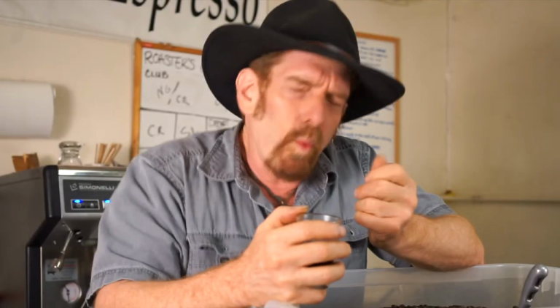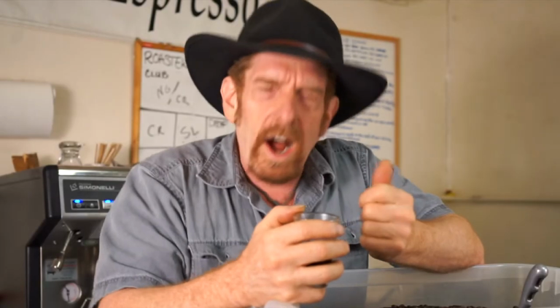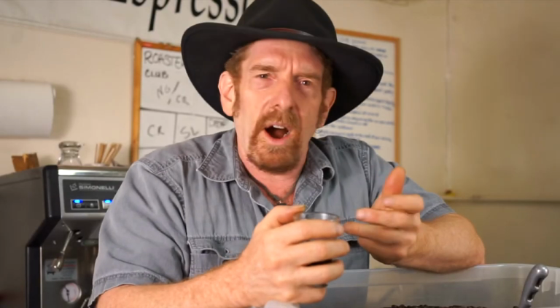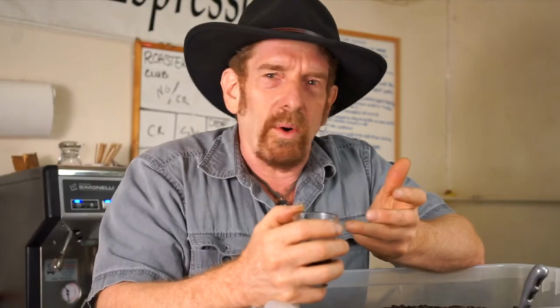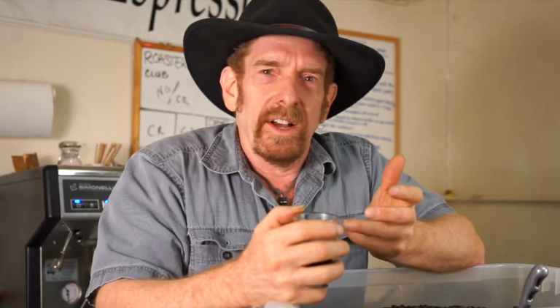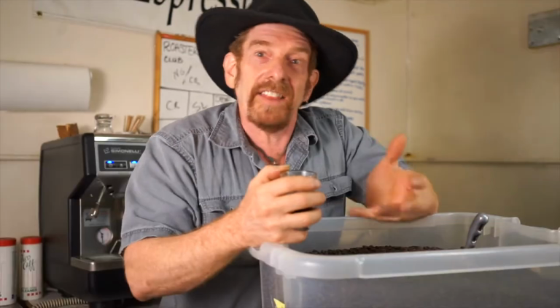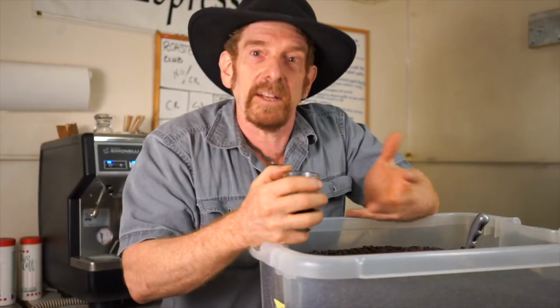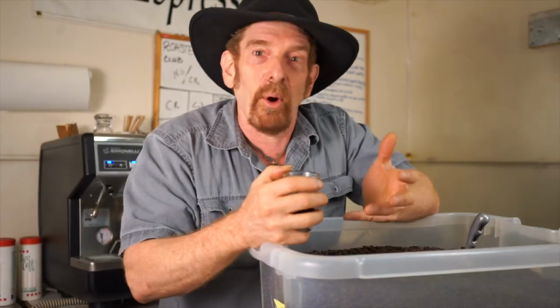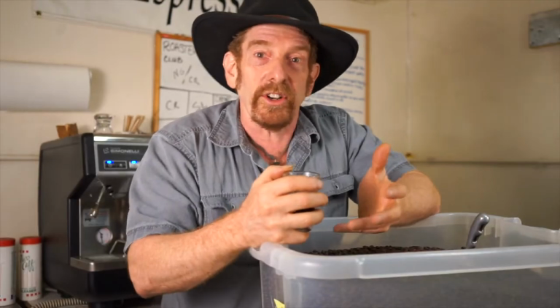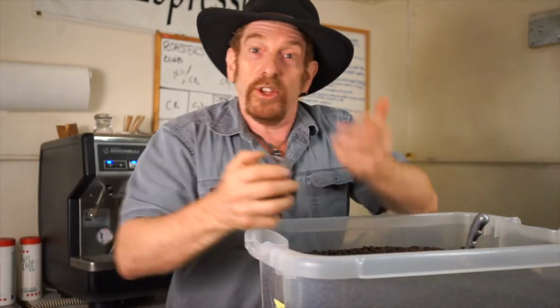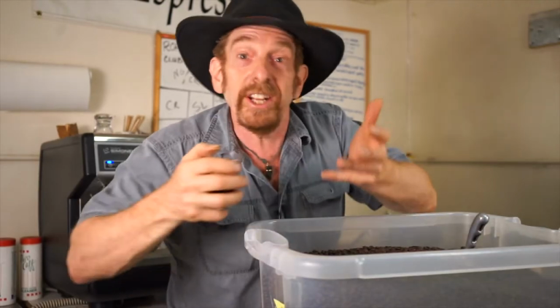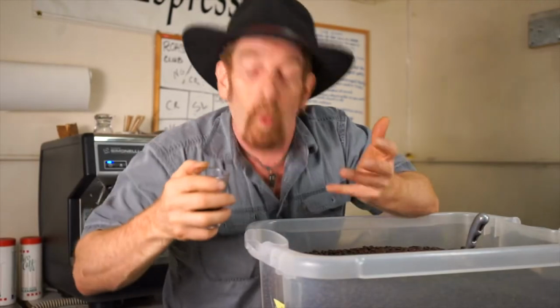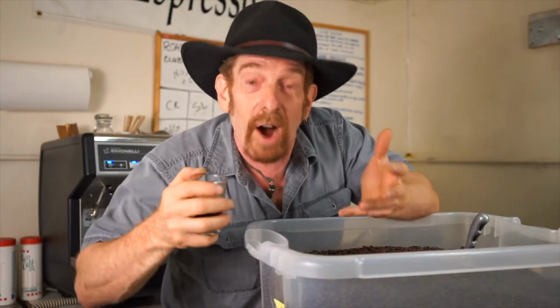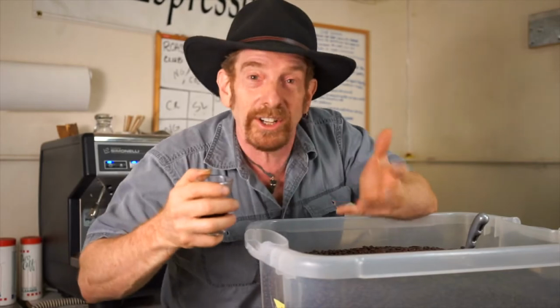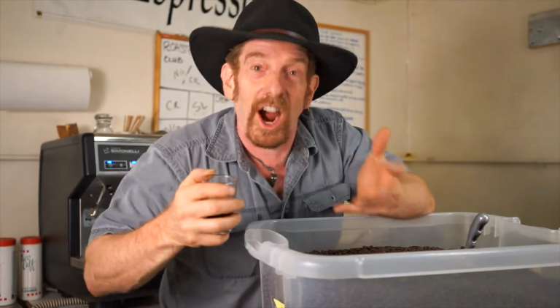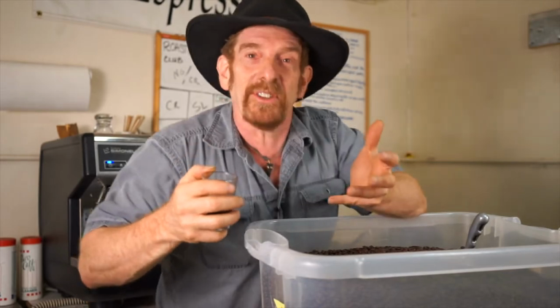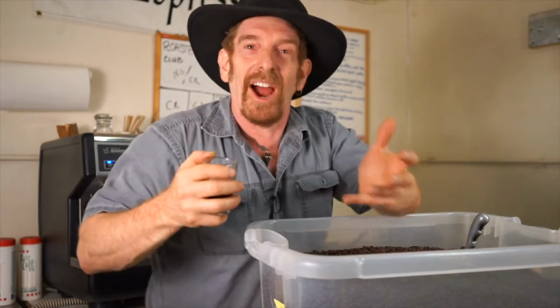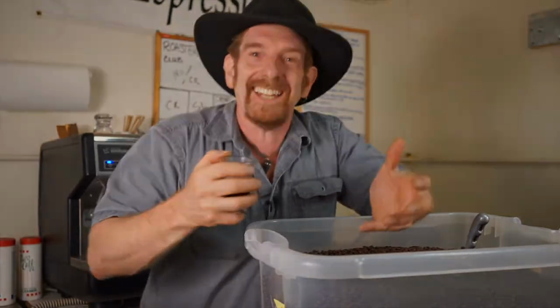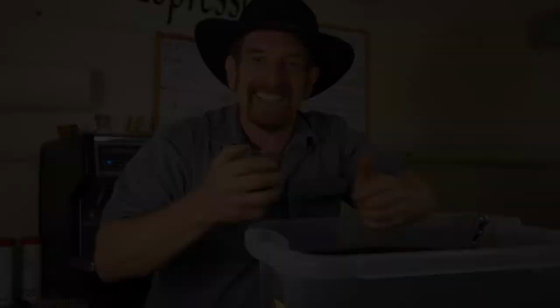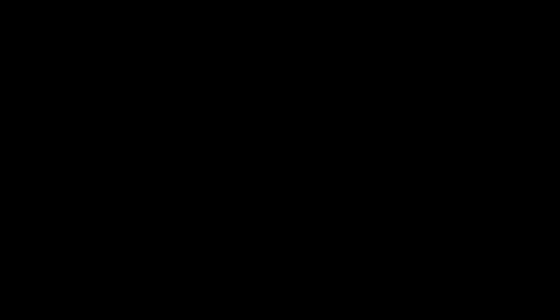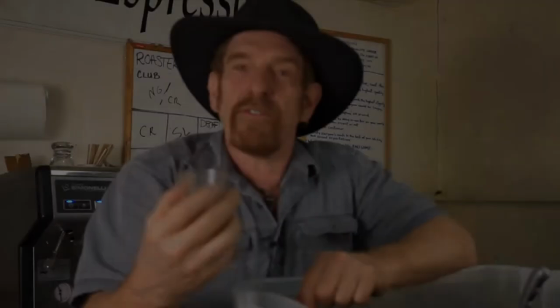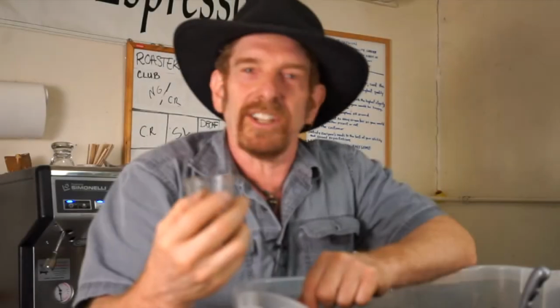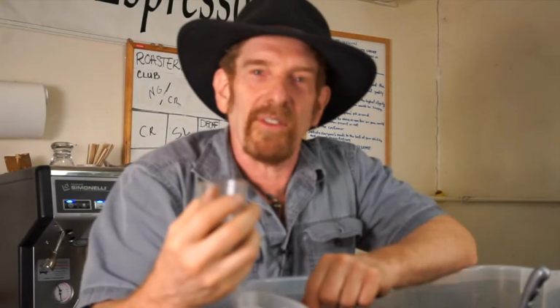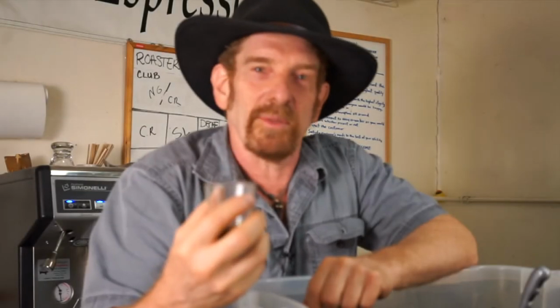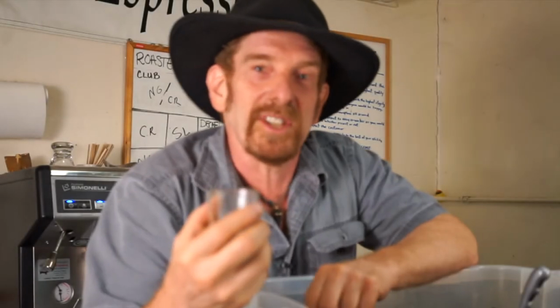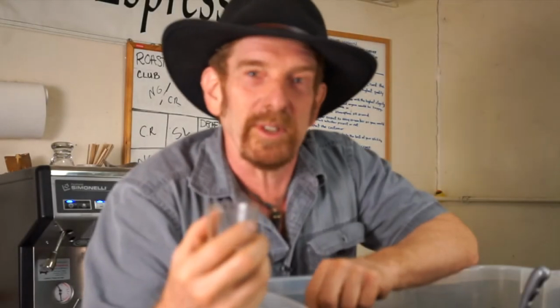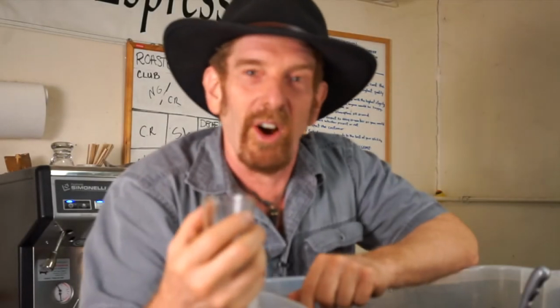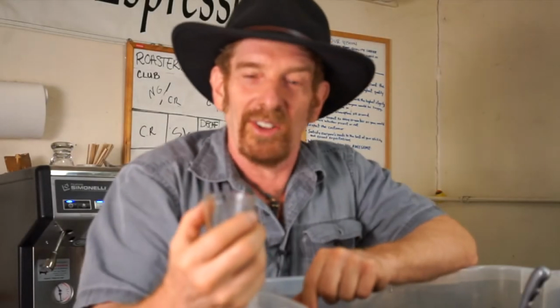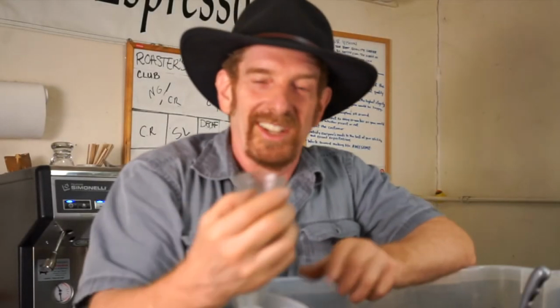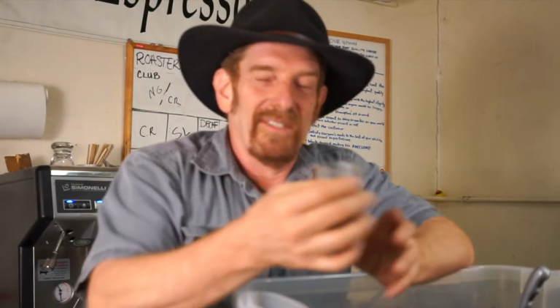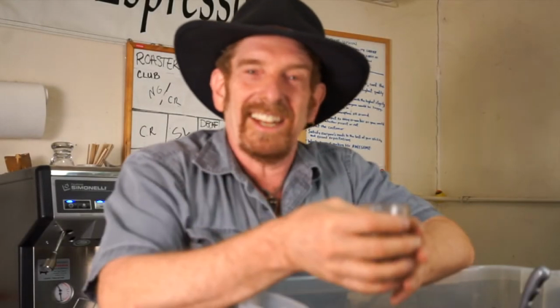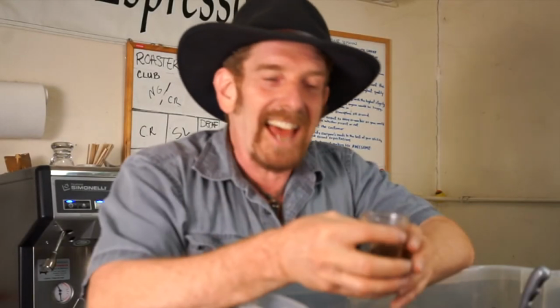Wow! And that's important — you need wow in your coffee, right? African coffee from Sippy Falls. Fantastic.